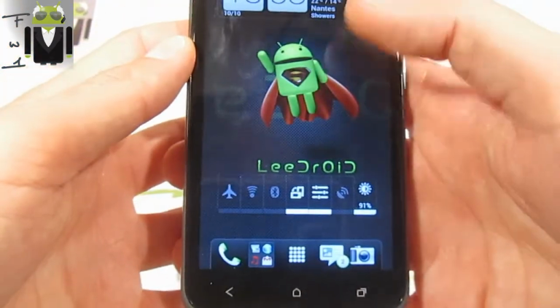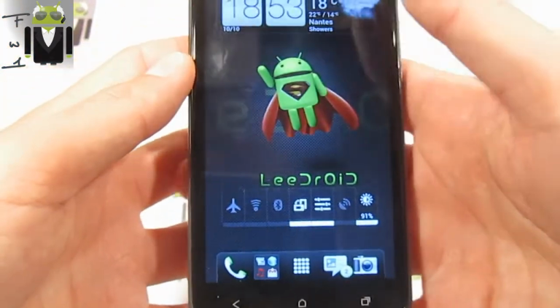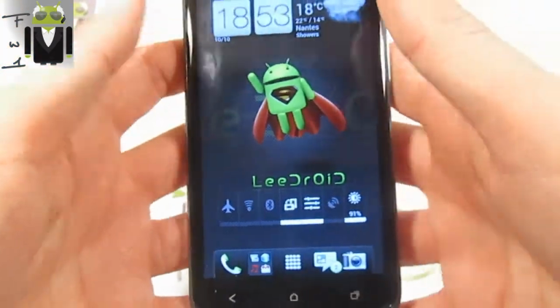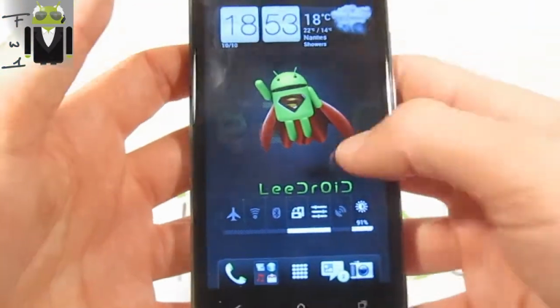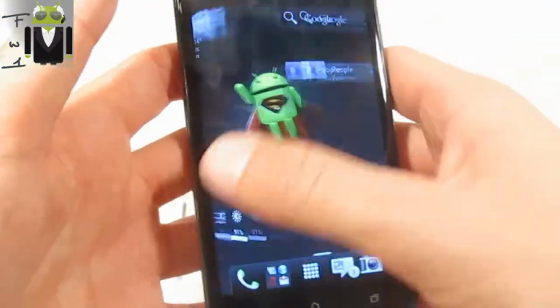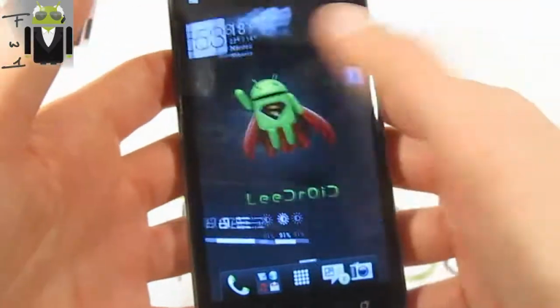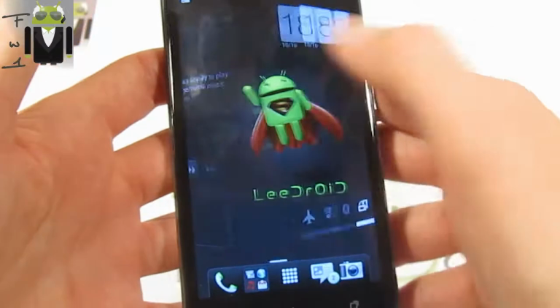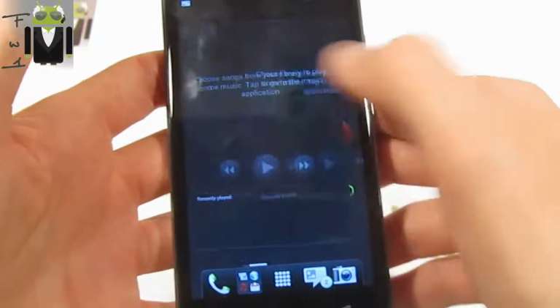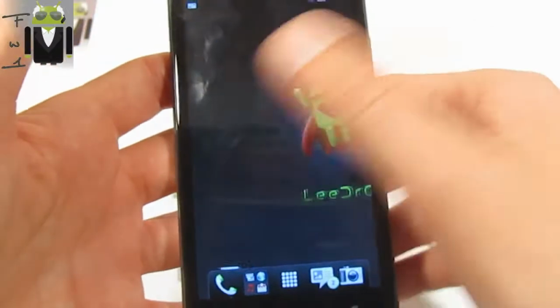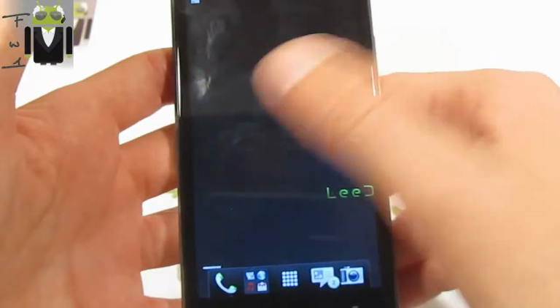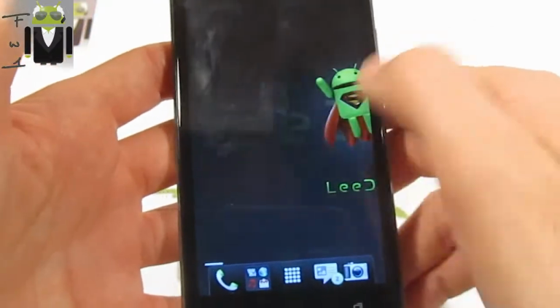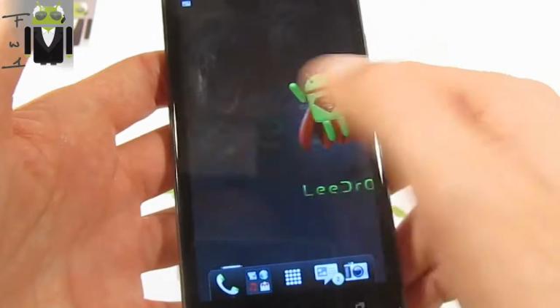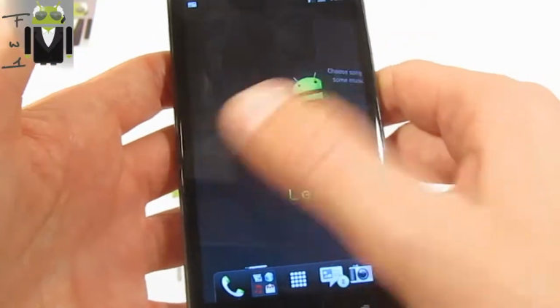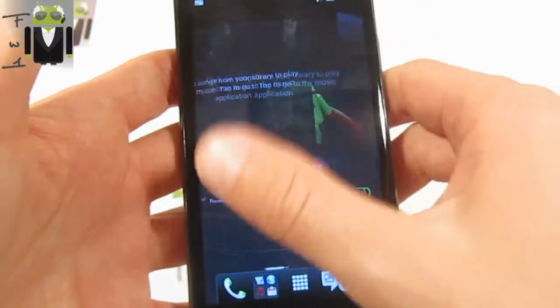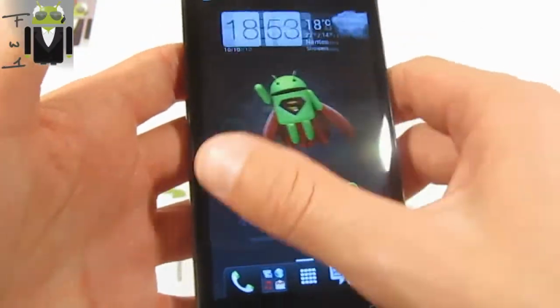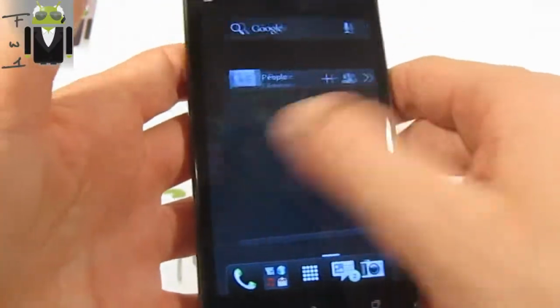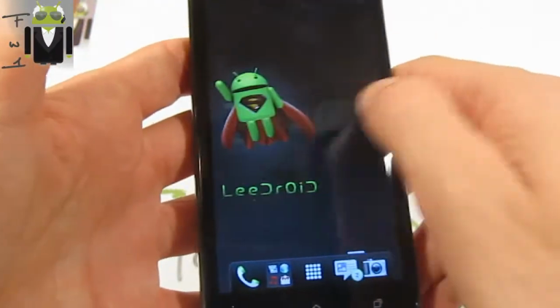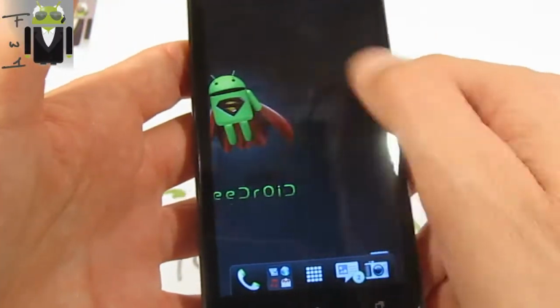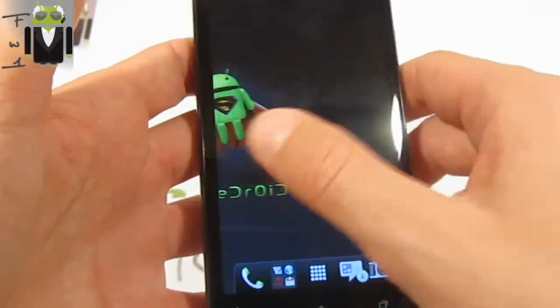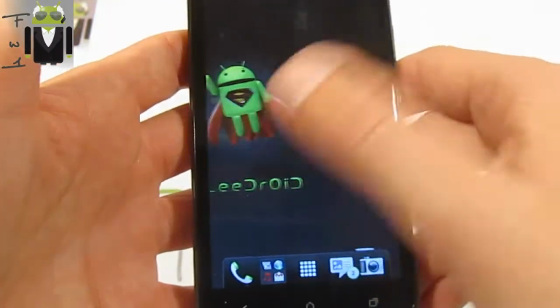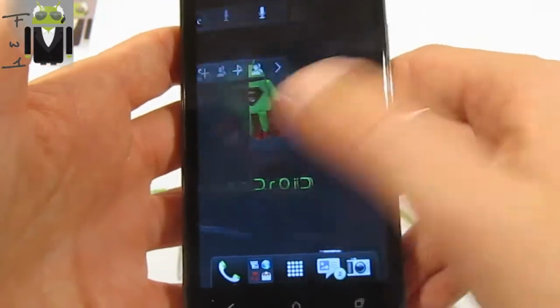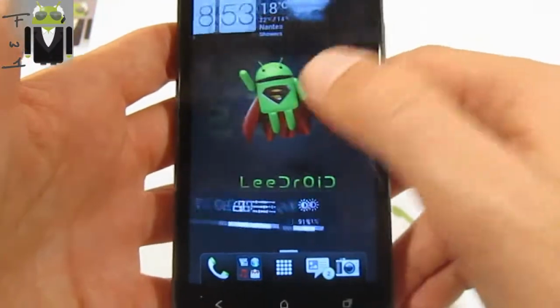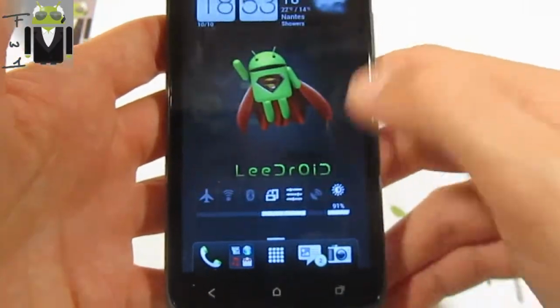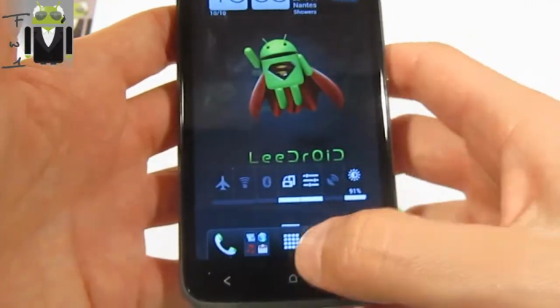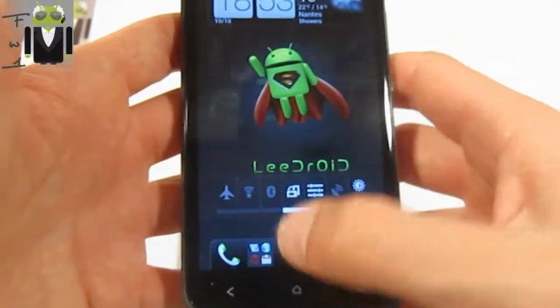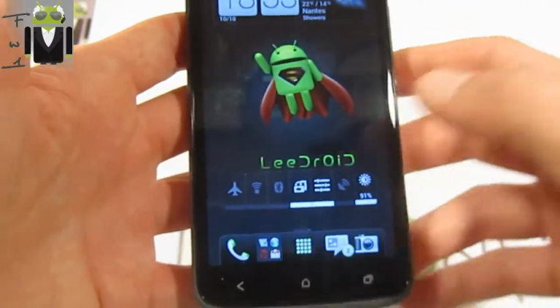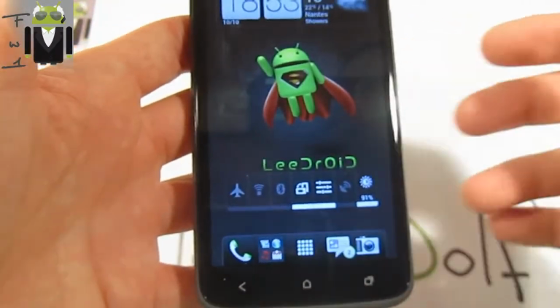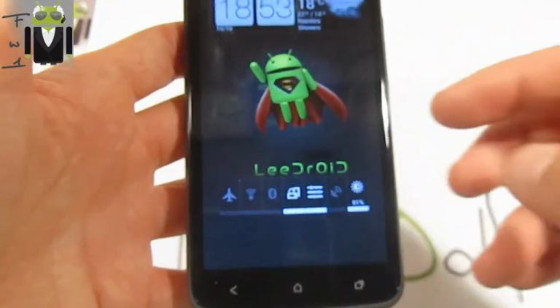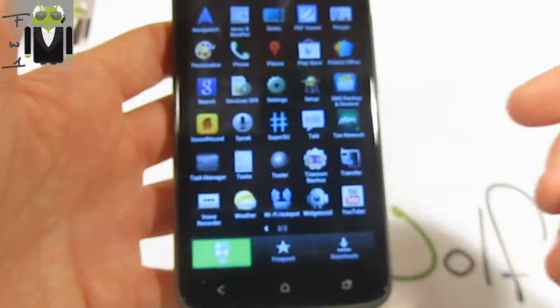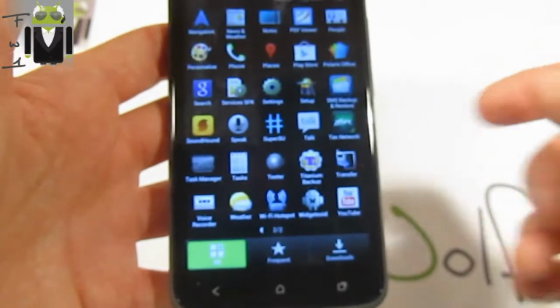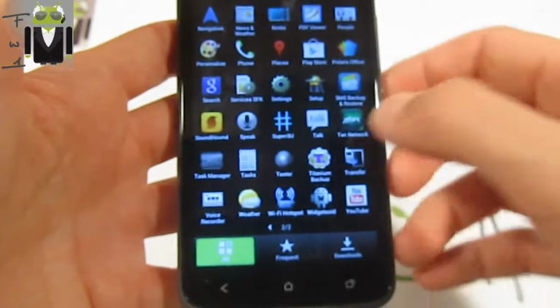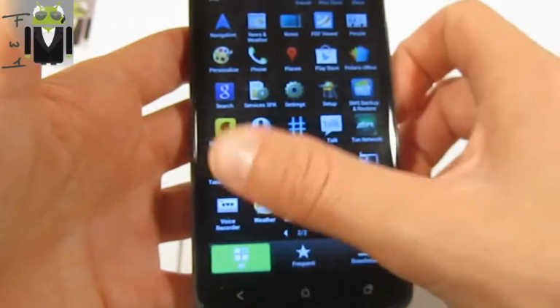First, this ROM is just very fast and very smooth, so we have to thank Lidroid for this custom ROM. Moreover, this ROM is just amazing.